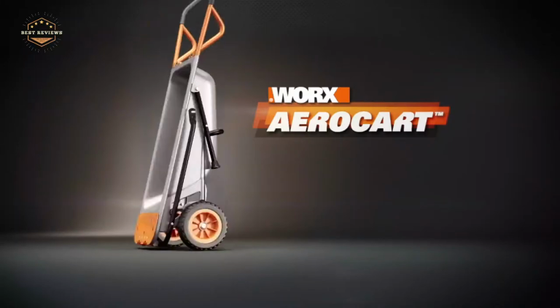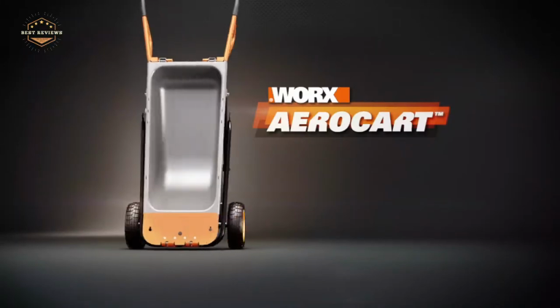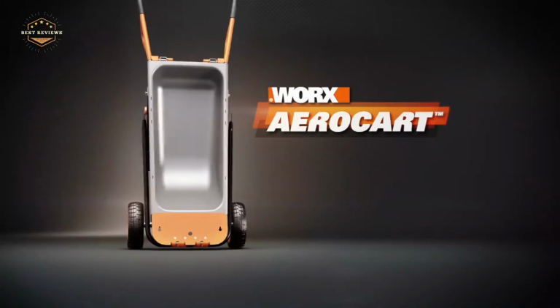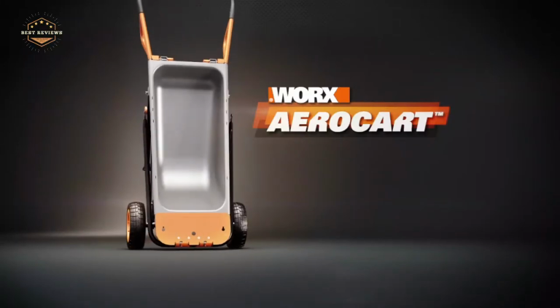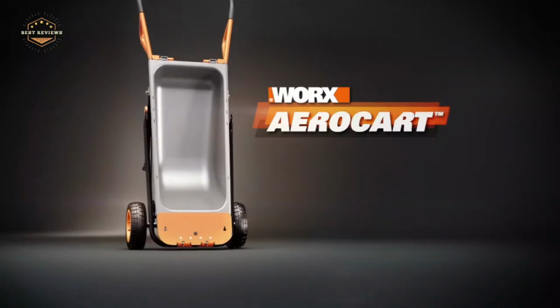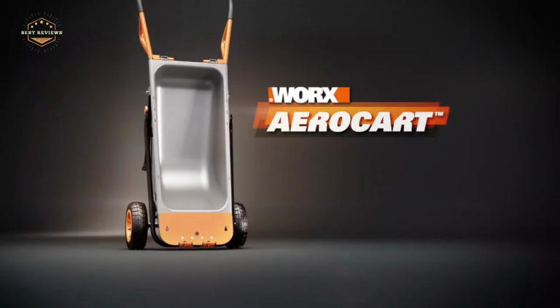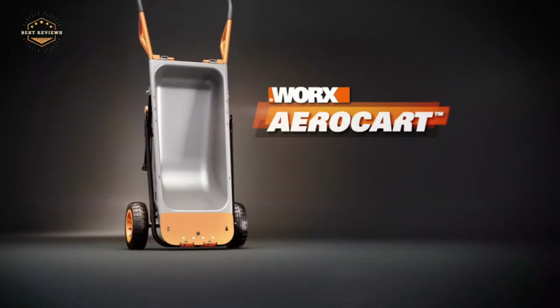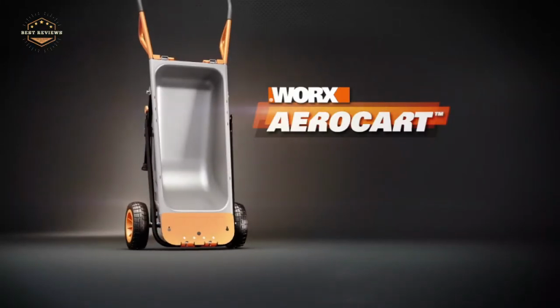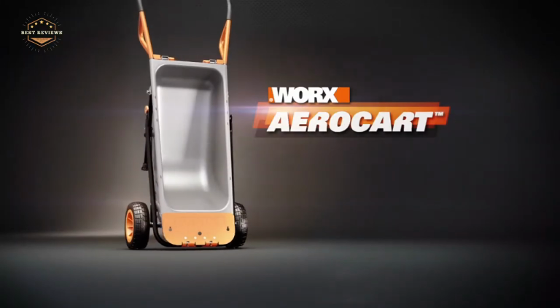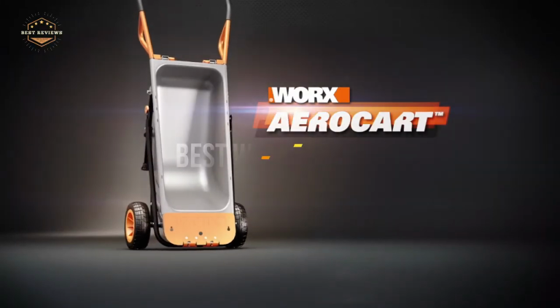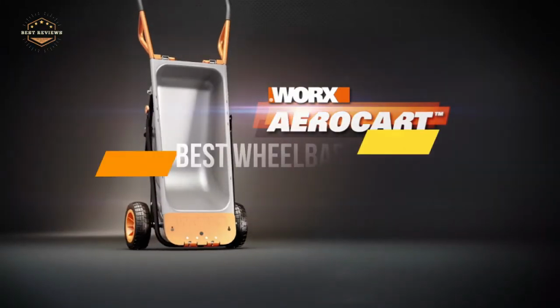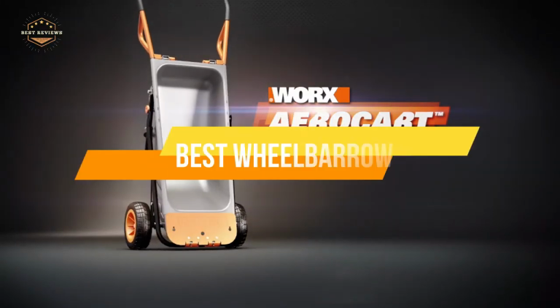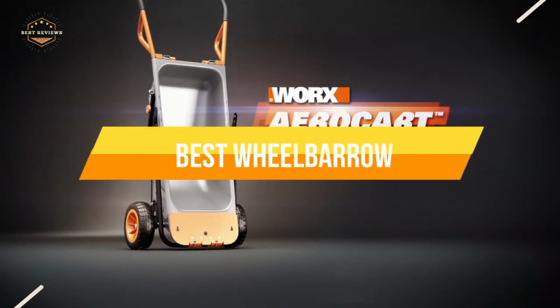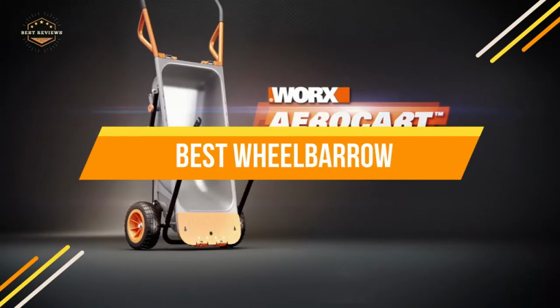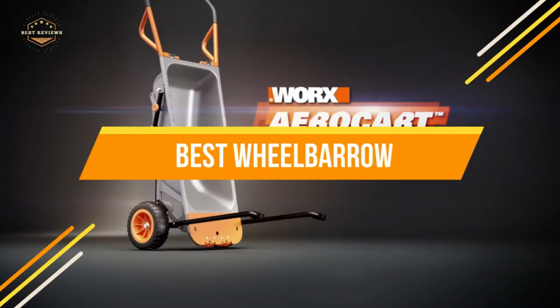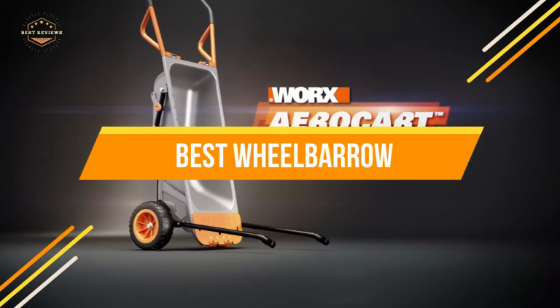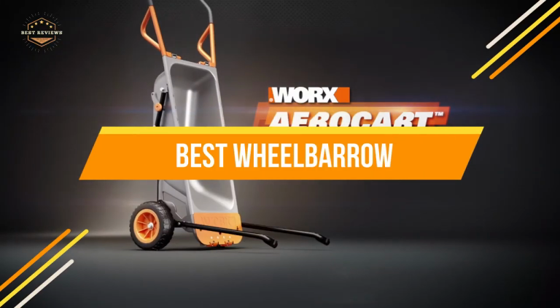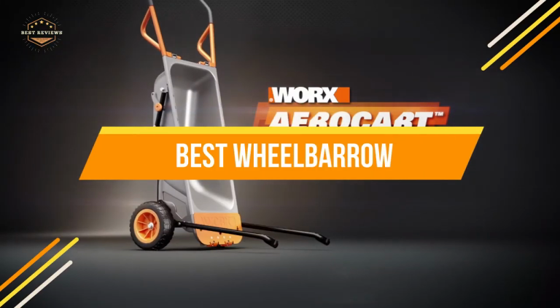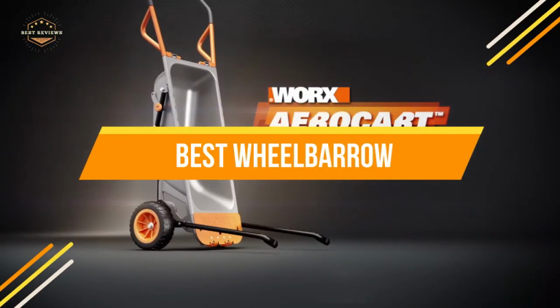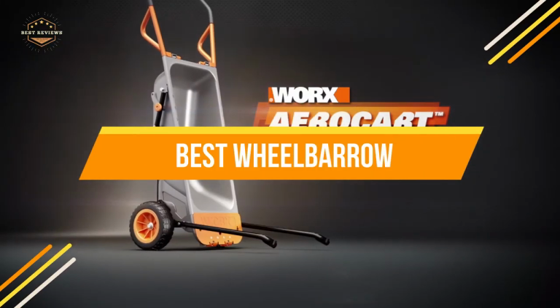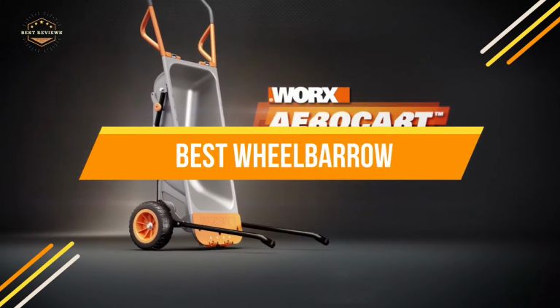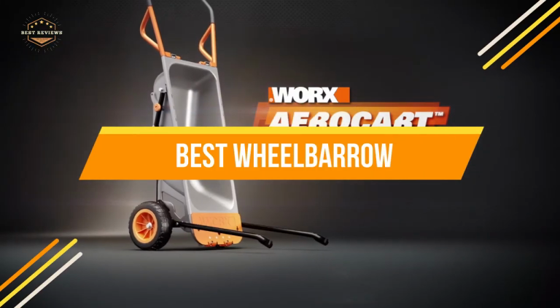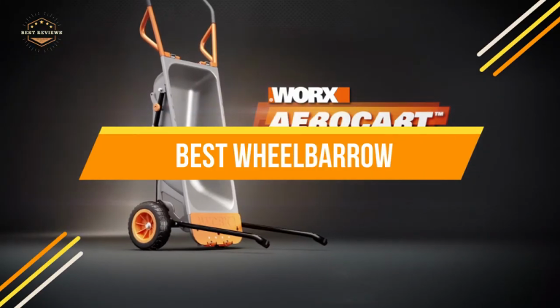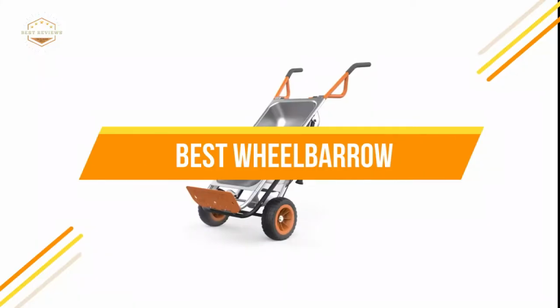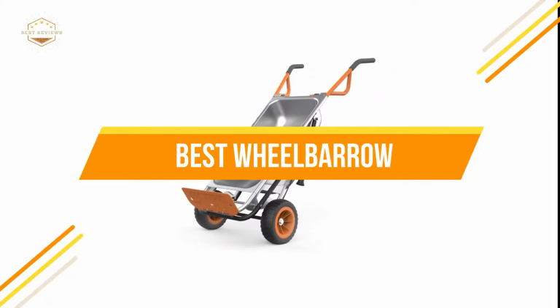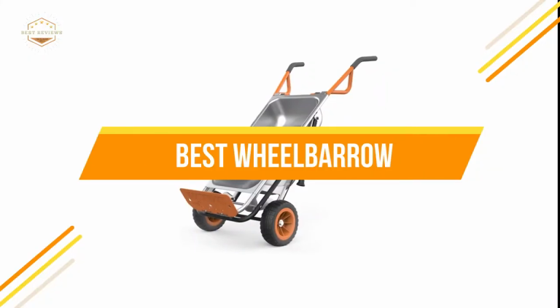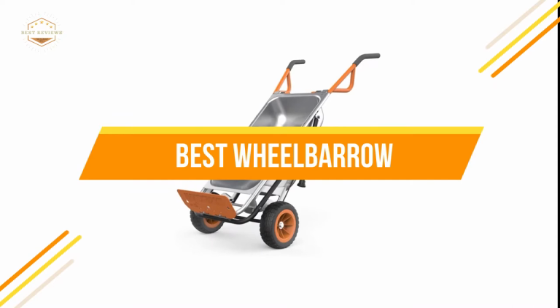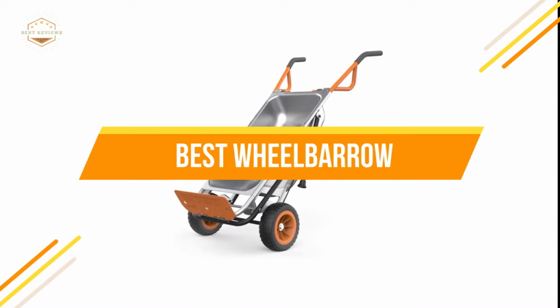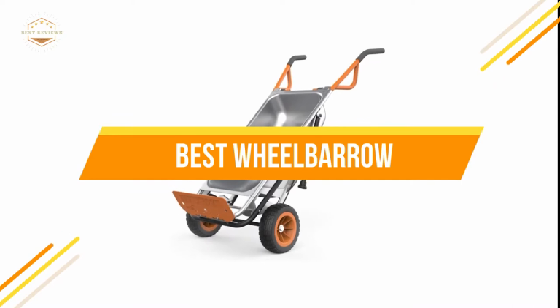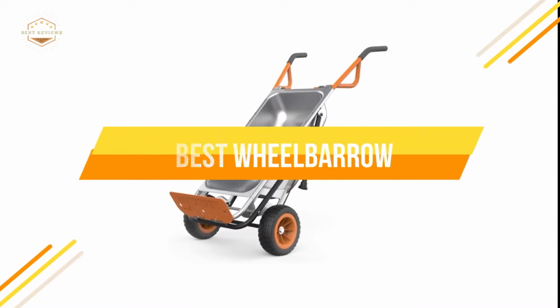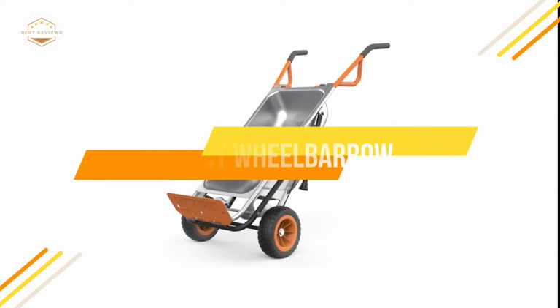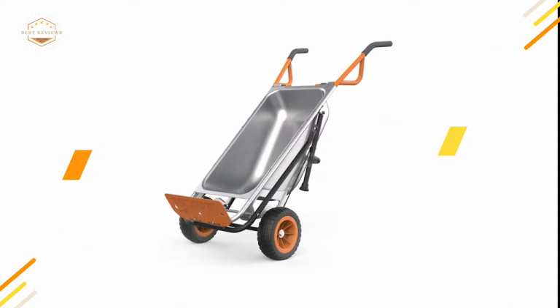In today's video, we will show you the top 5 best wheelbarrows. Let's get started.